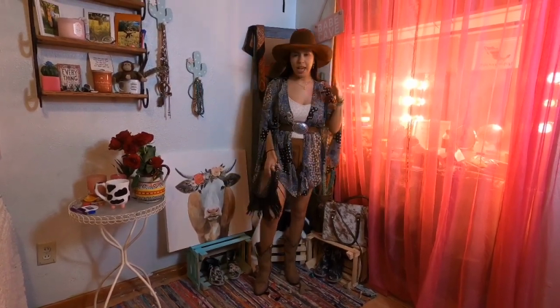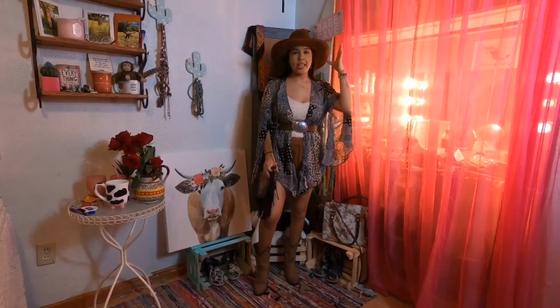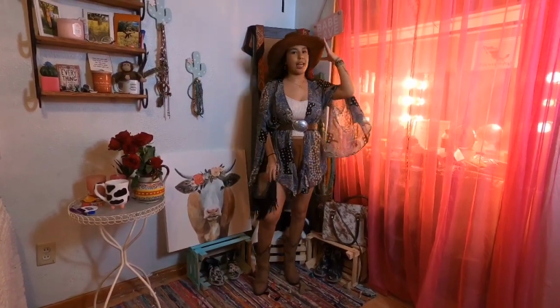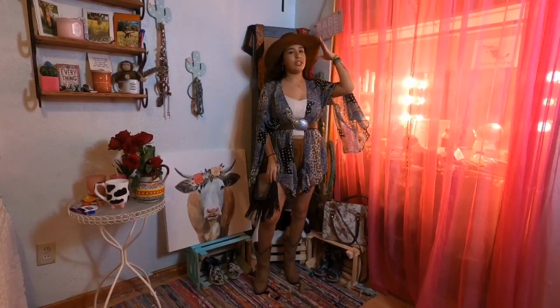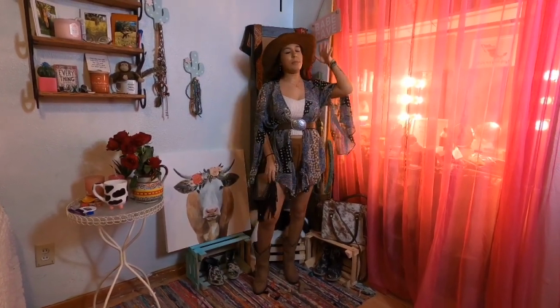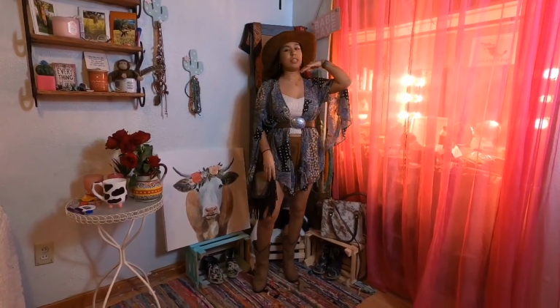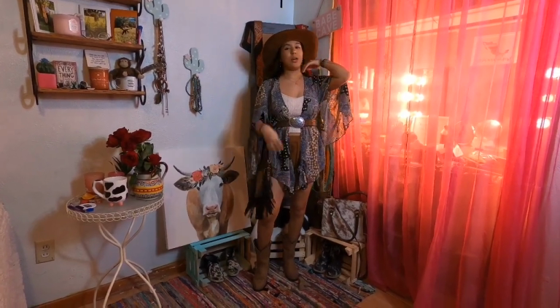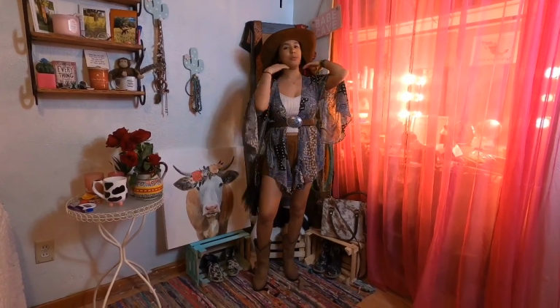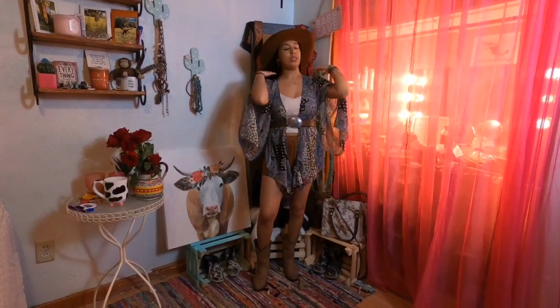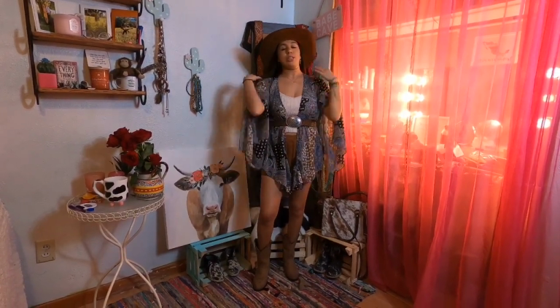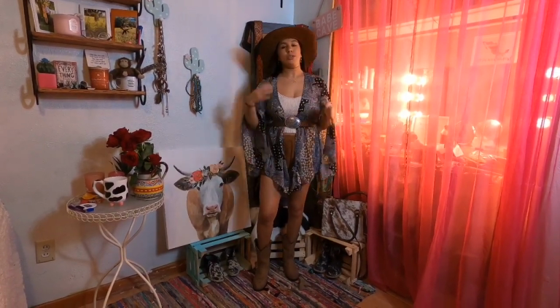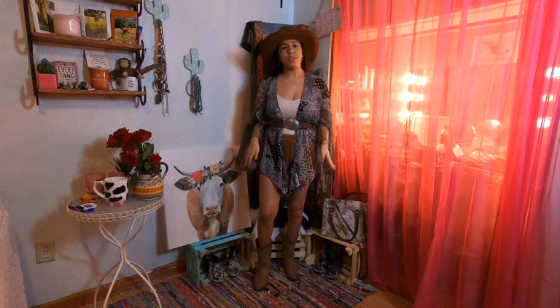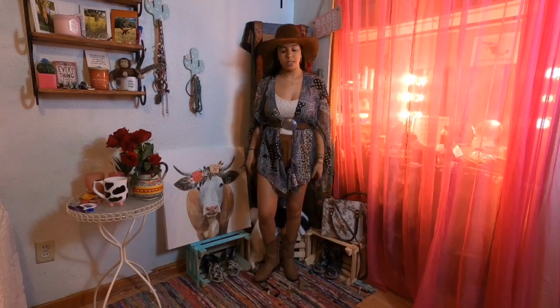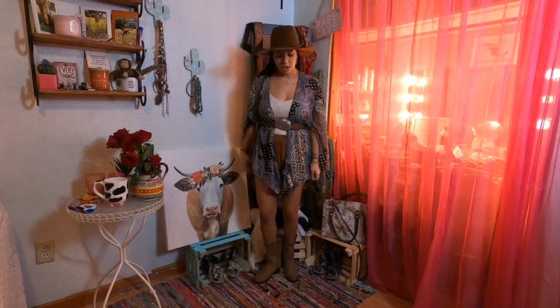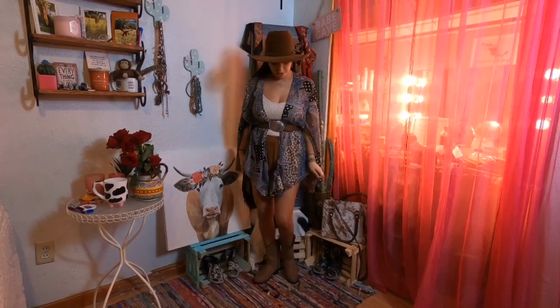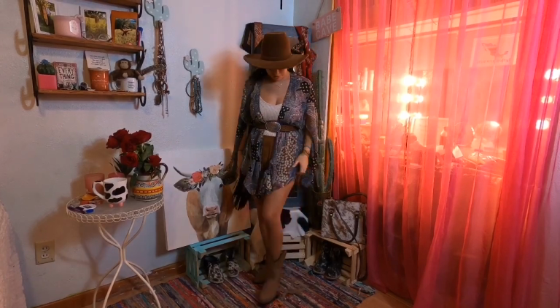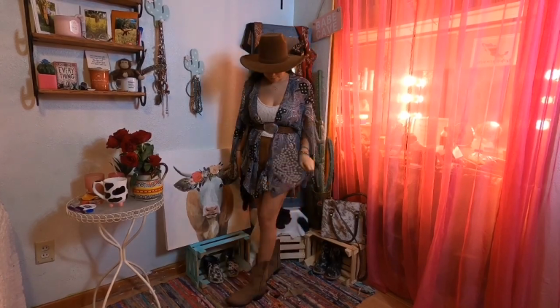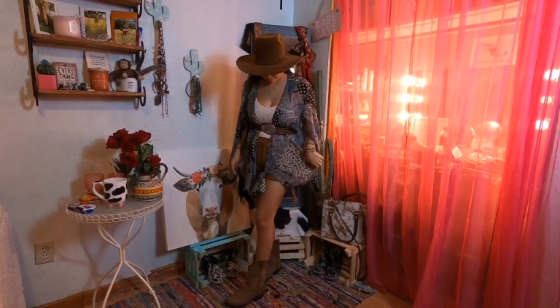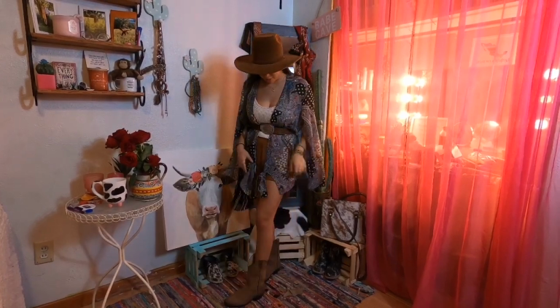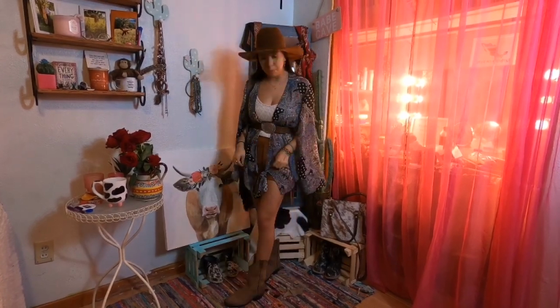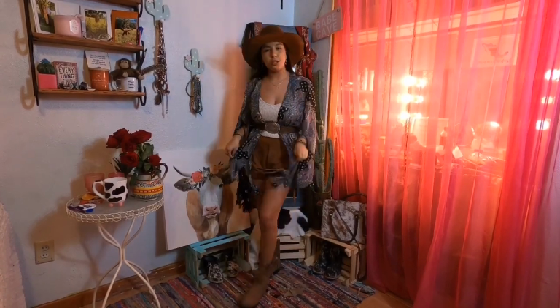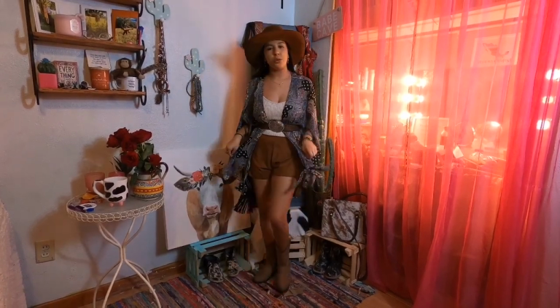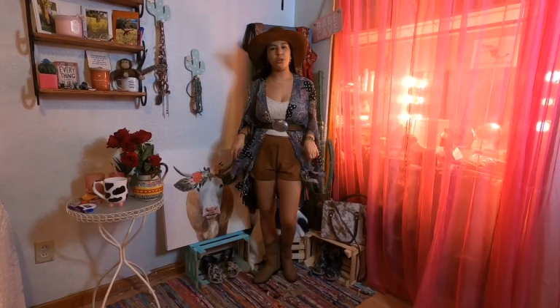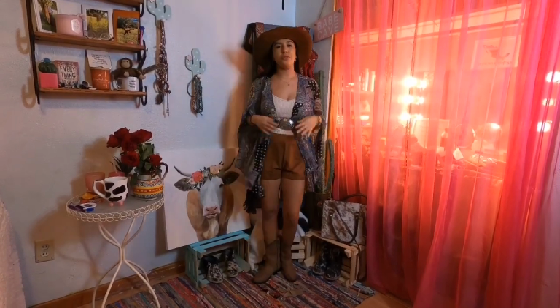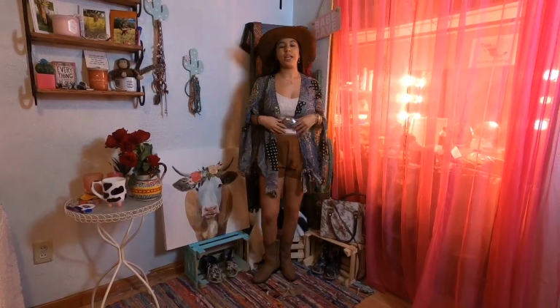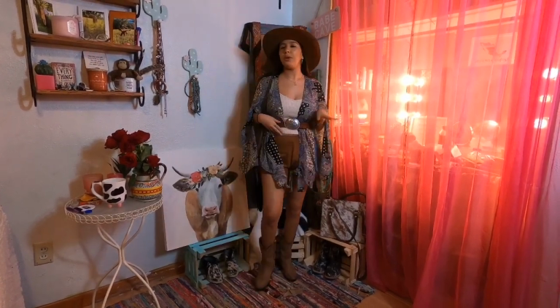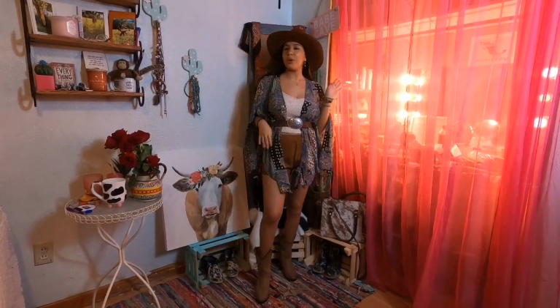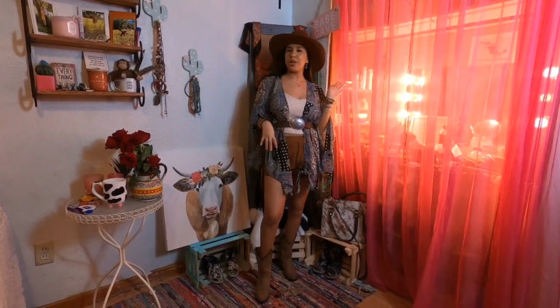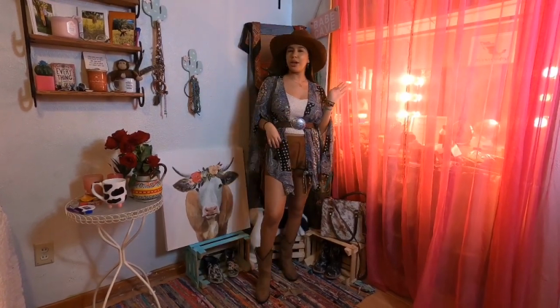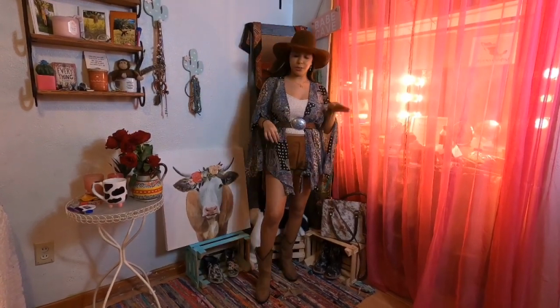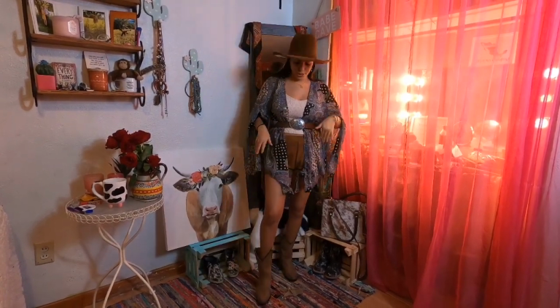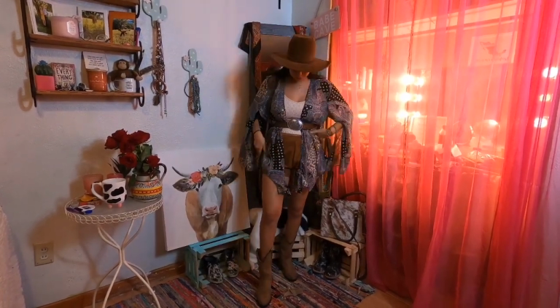The hat is from Mexico. I think this outfit would be so cute for a rodeo, you know!